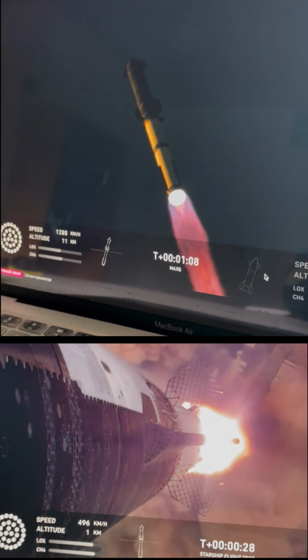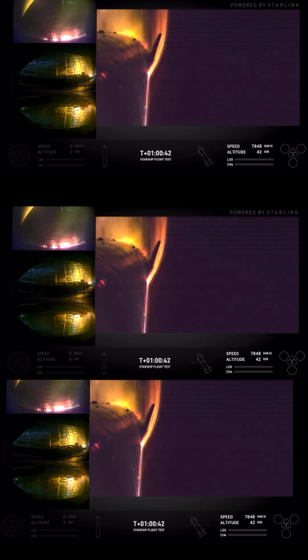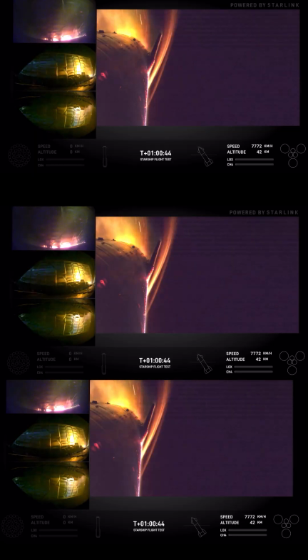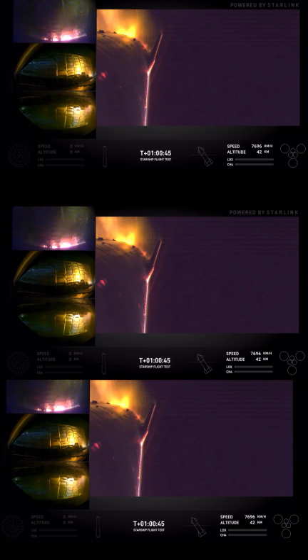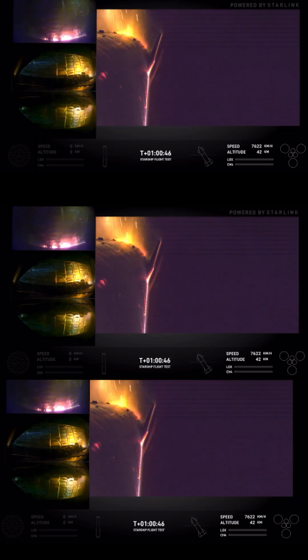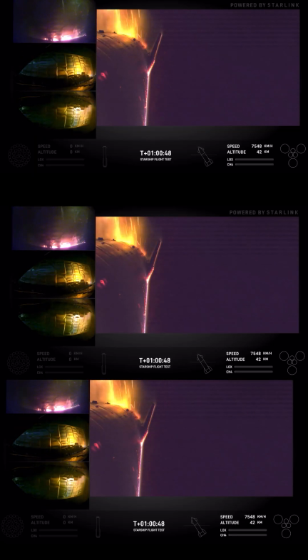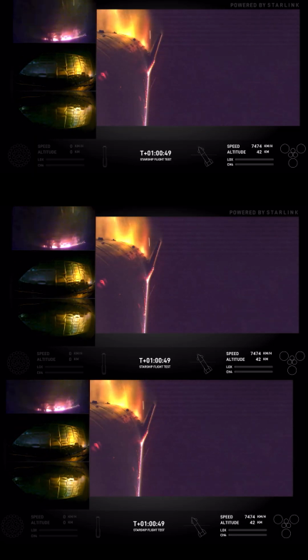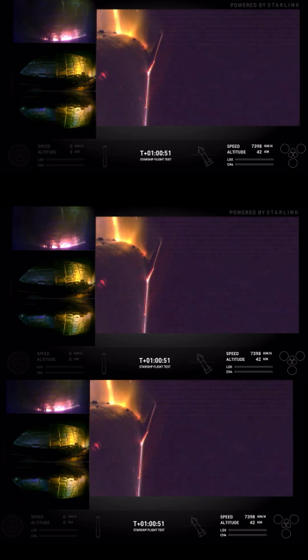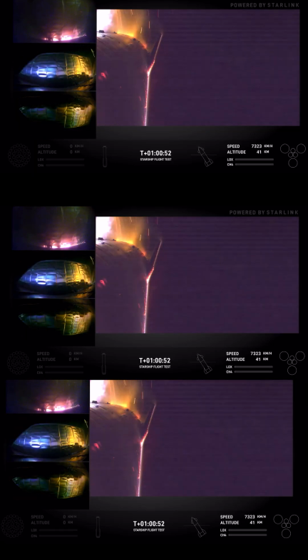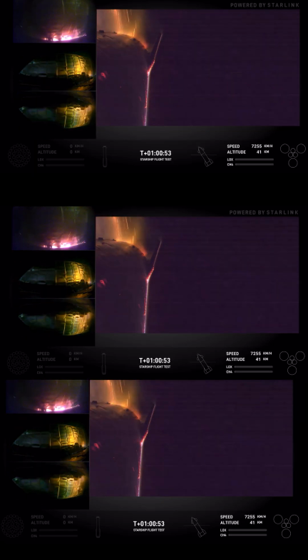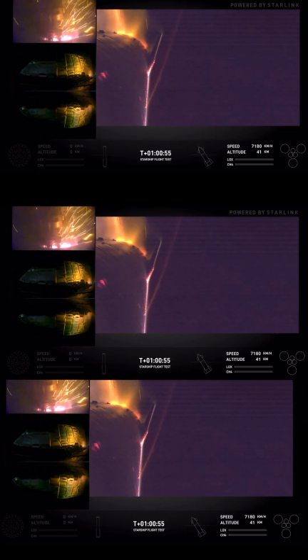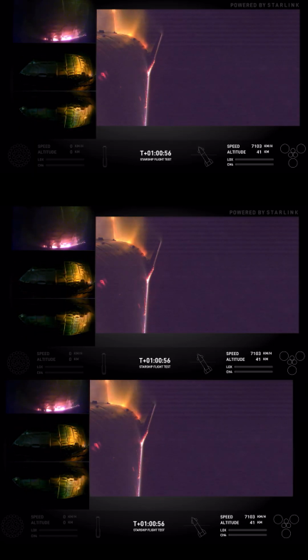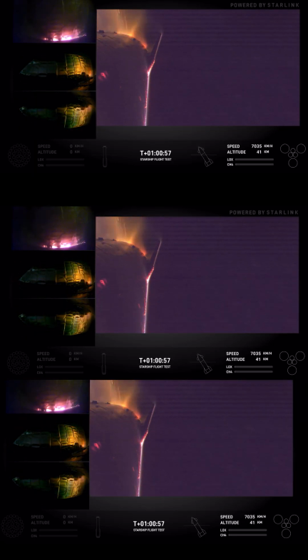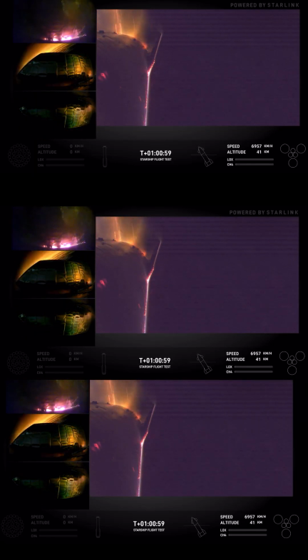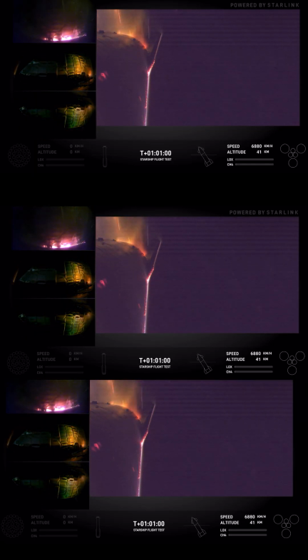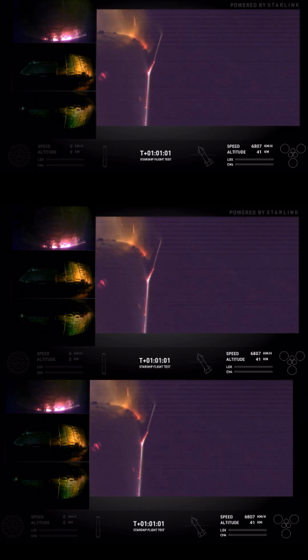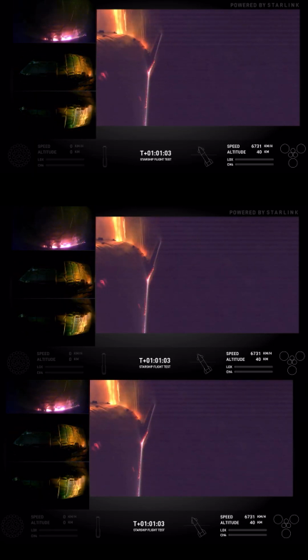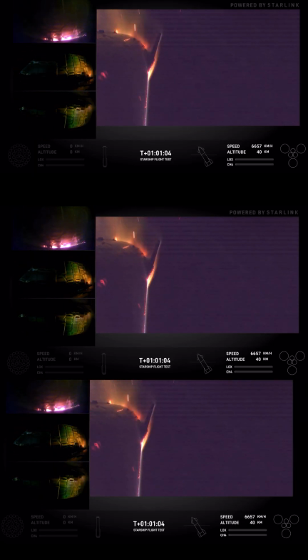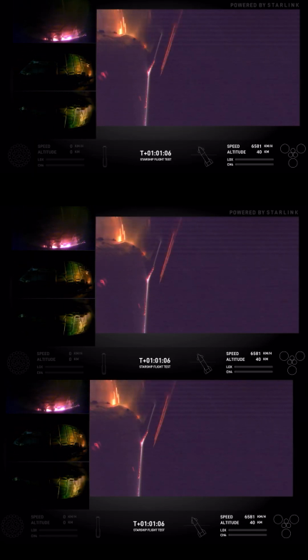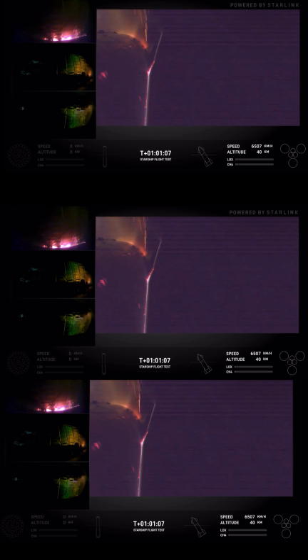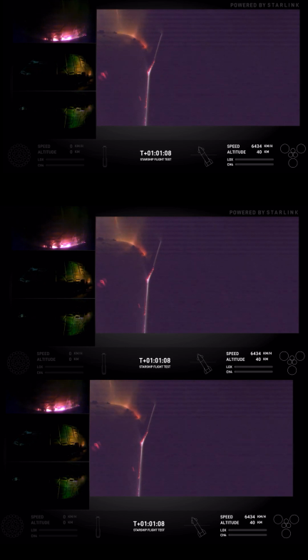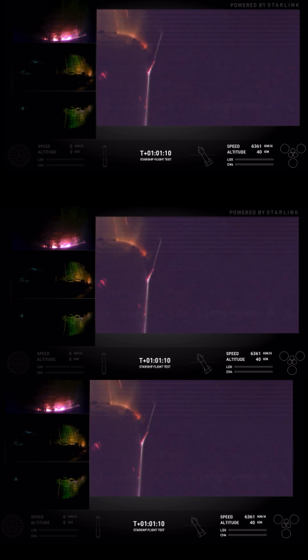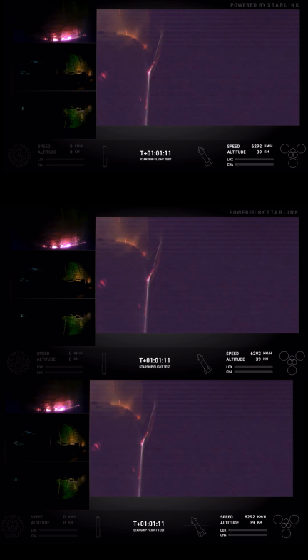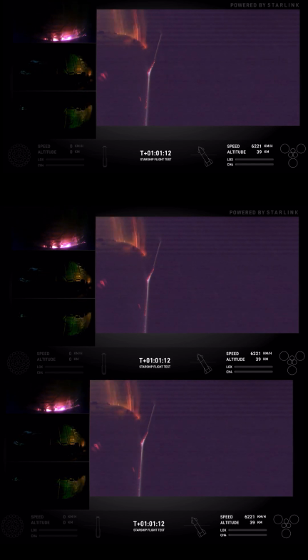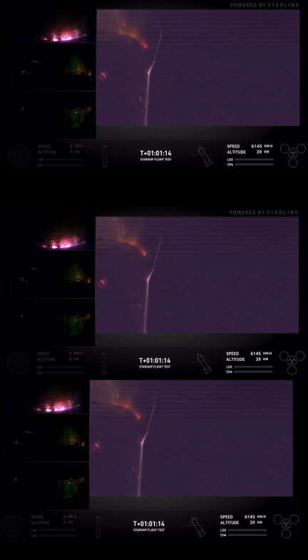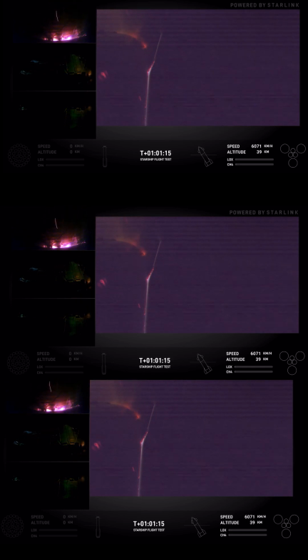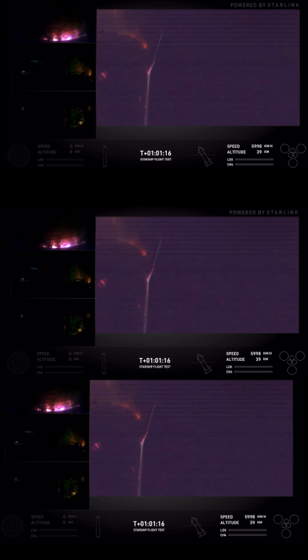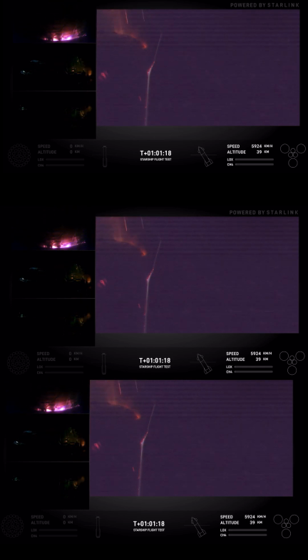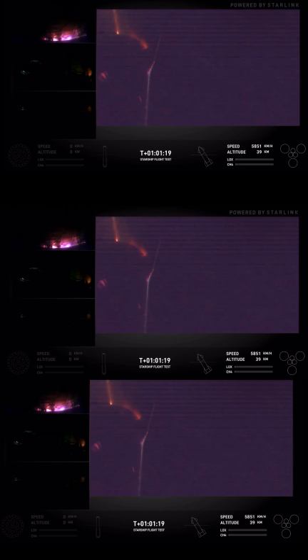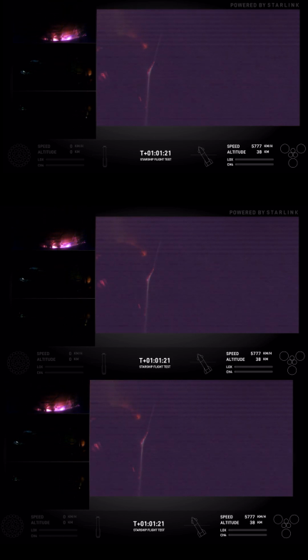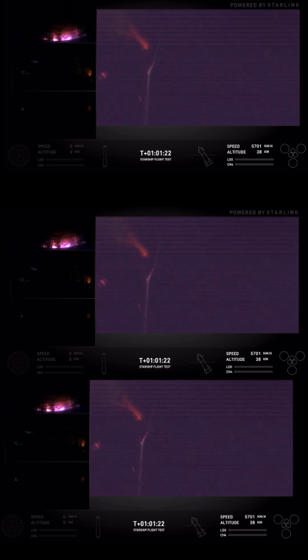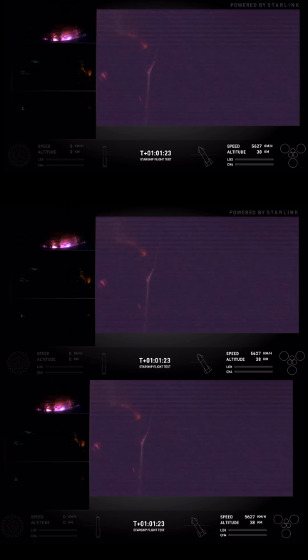We can start to see some heat buildup and peeking through on one of the flaps there in the top left-hand corner of your screen.